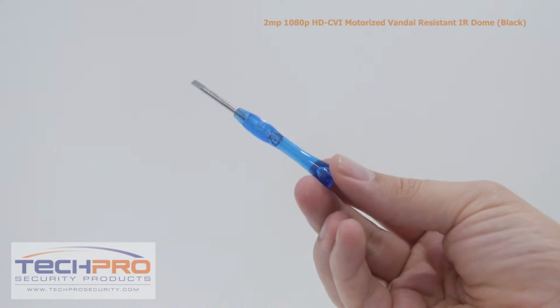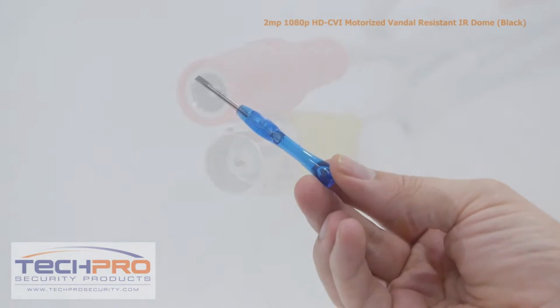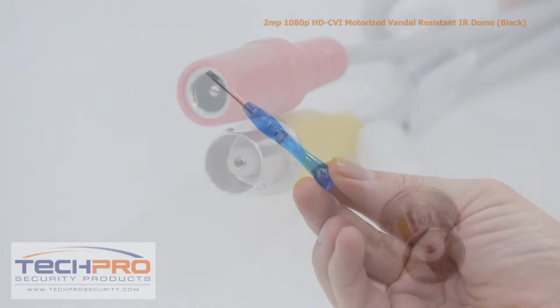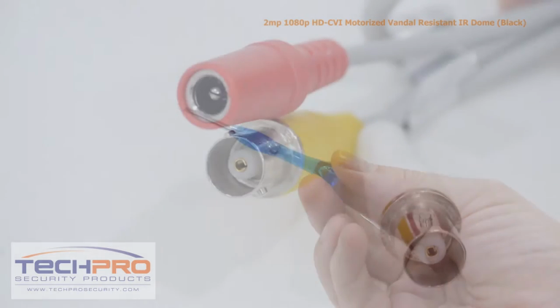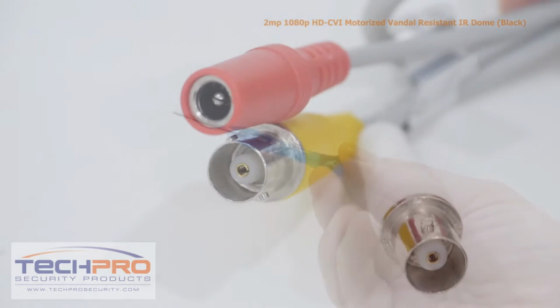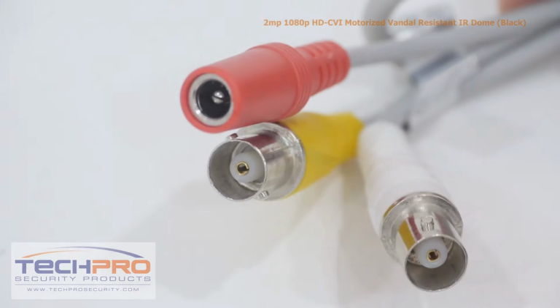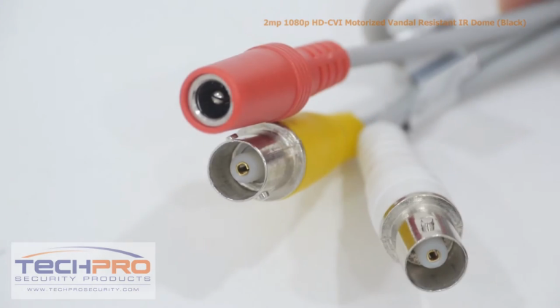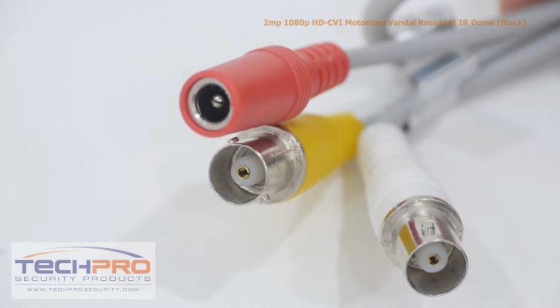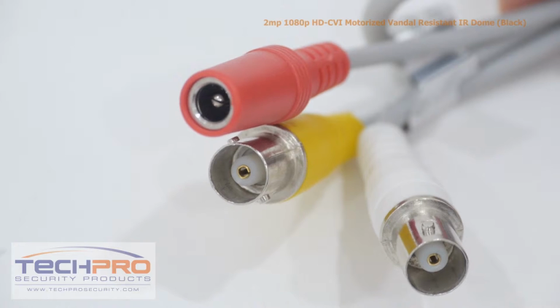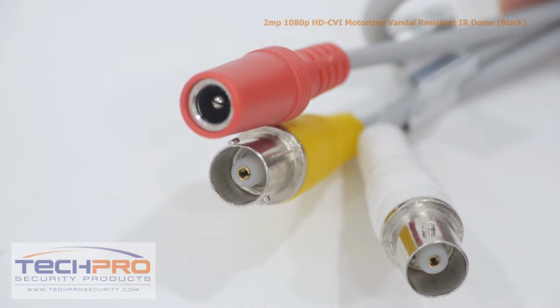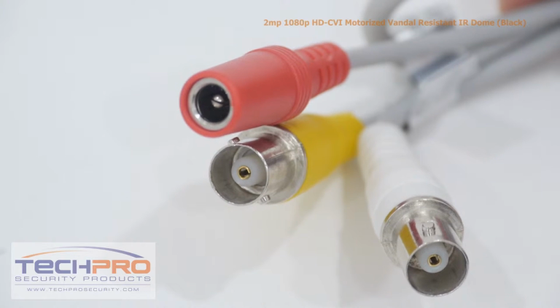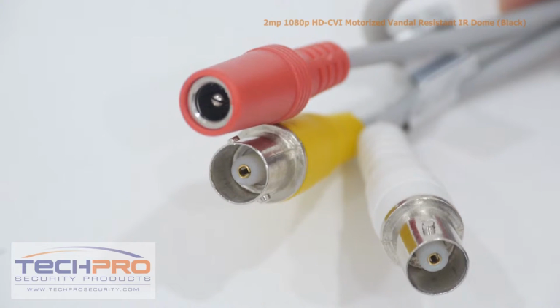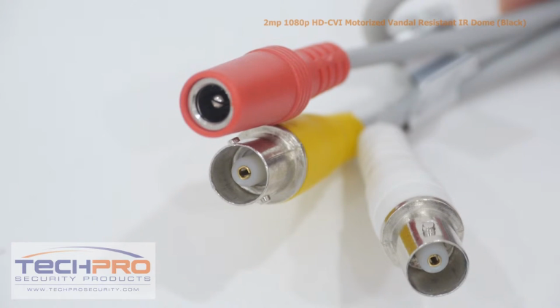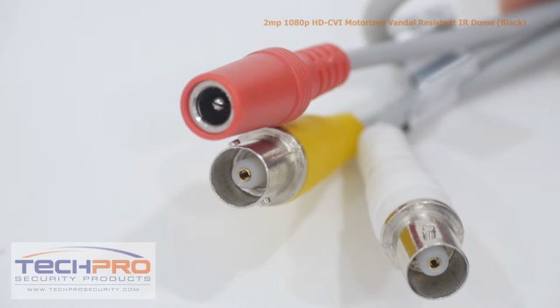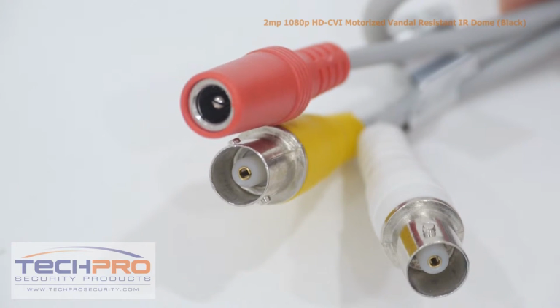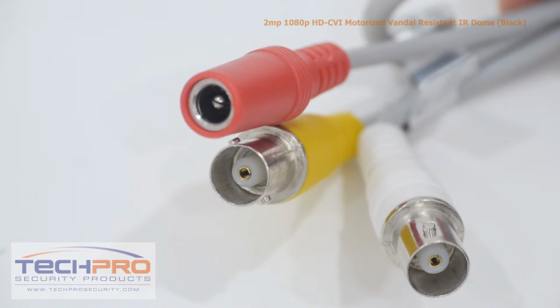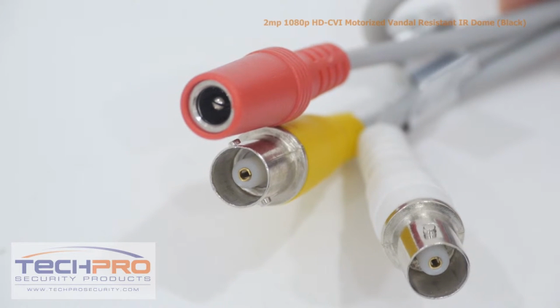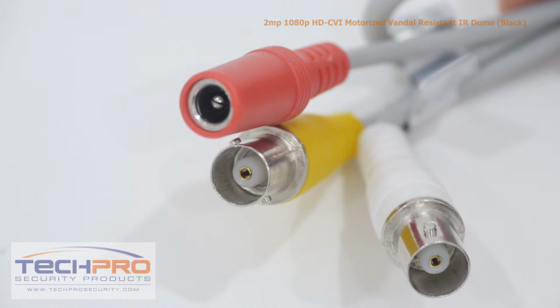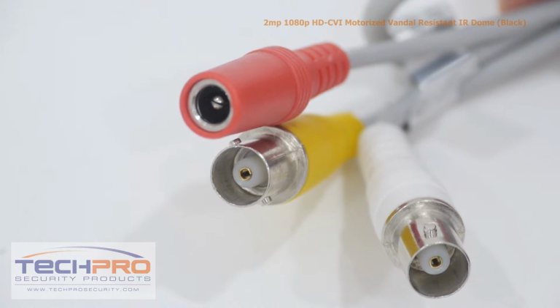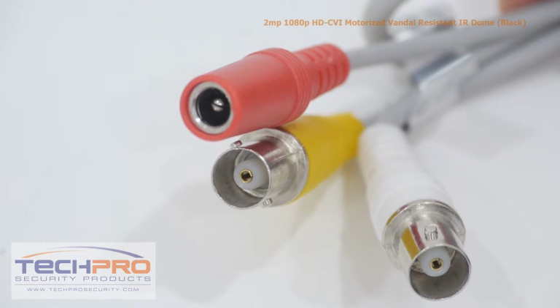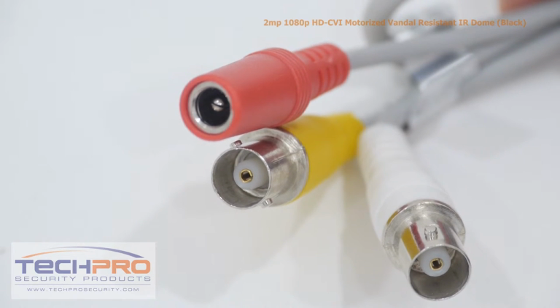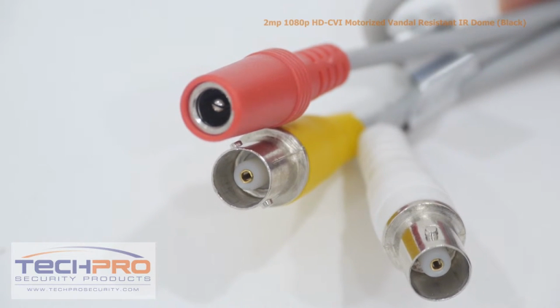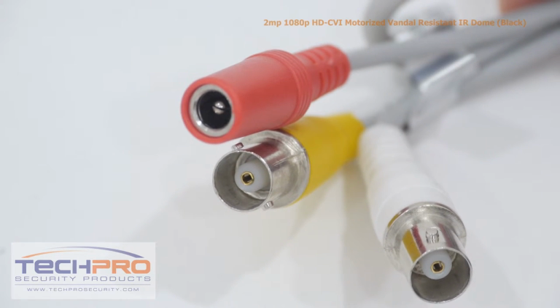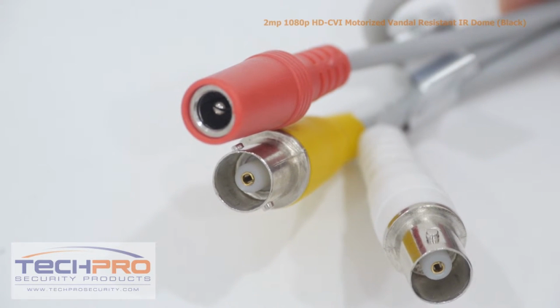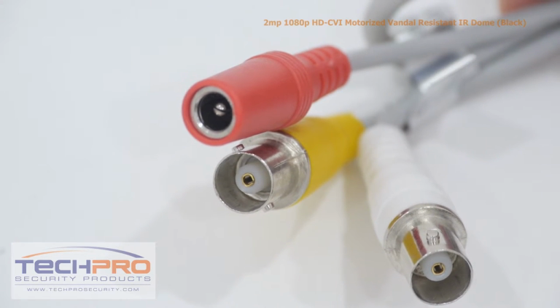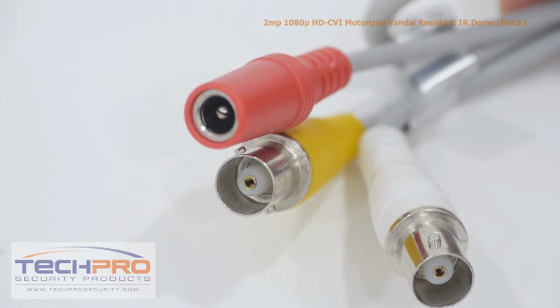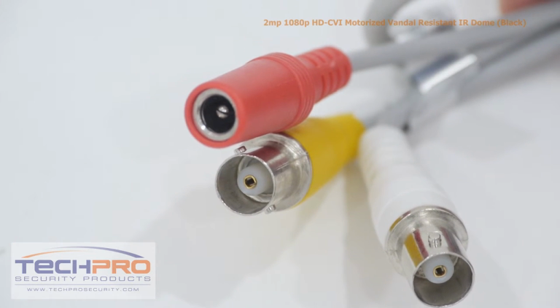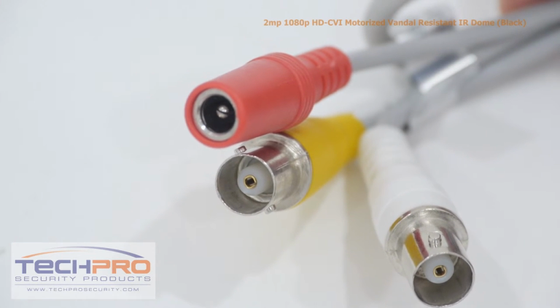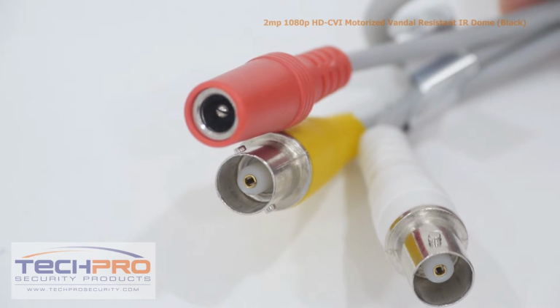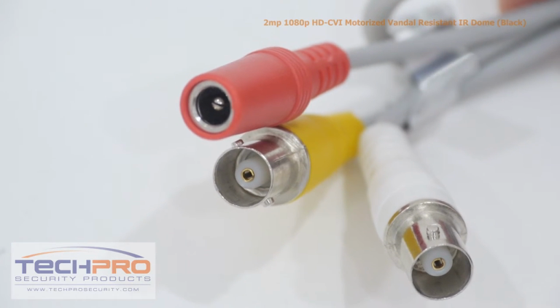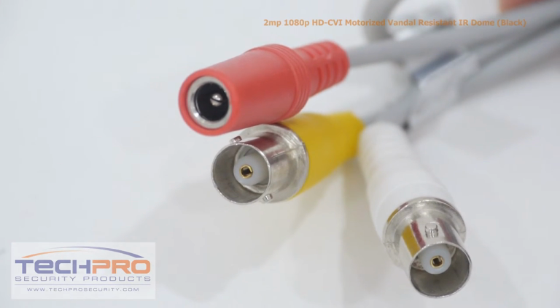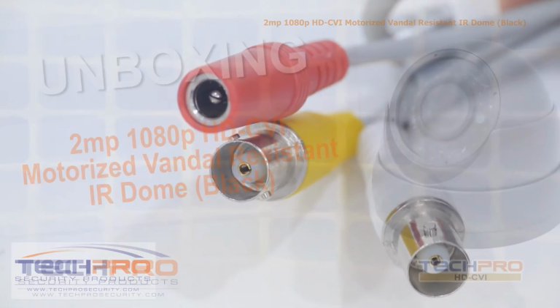Attached to the camera you'll find the HDCVI output, the analog video output, and the 12-volt DC power connector.